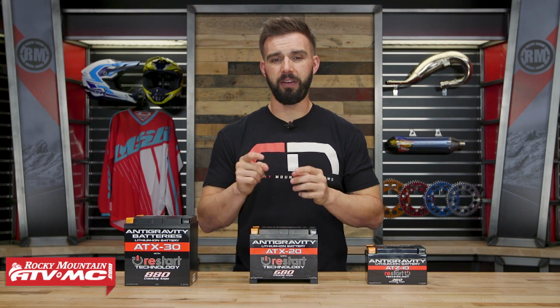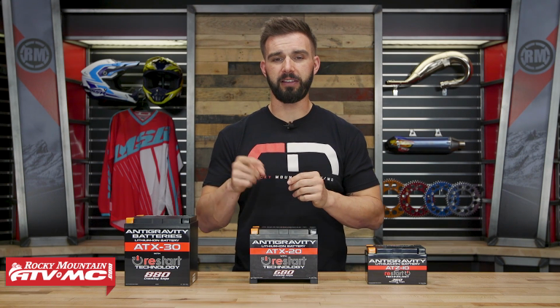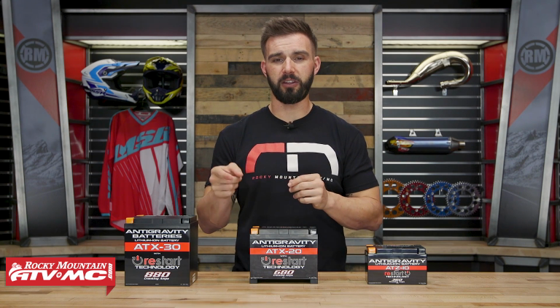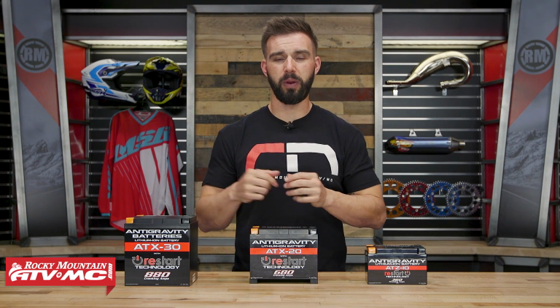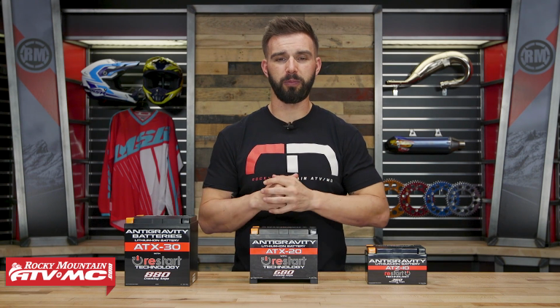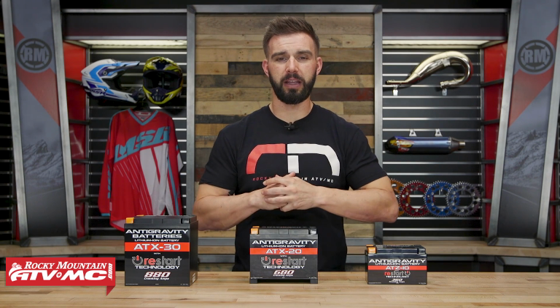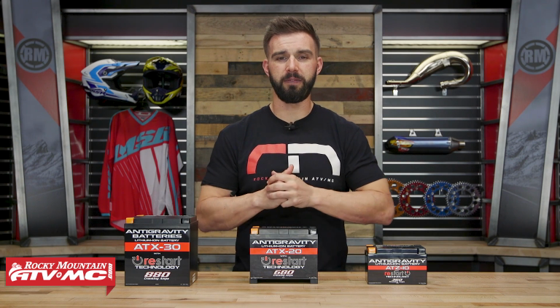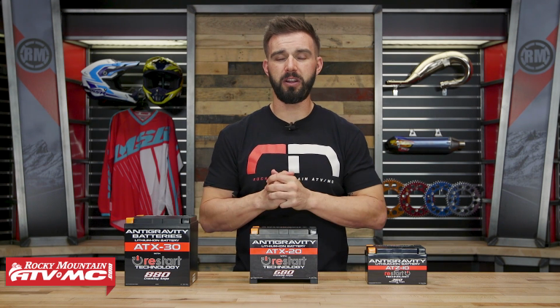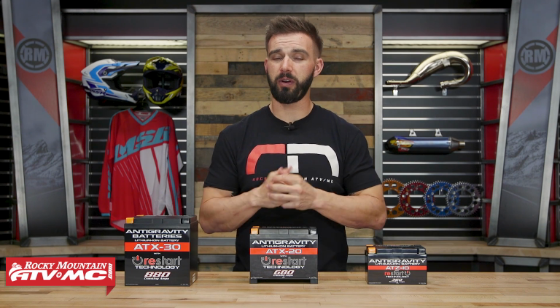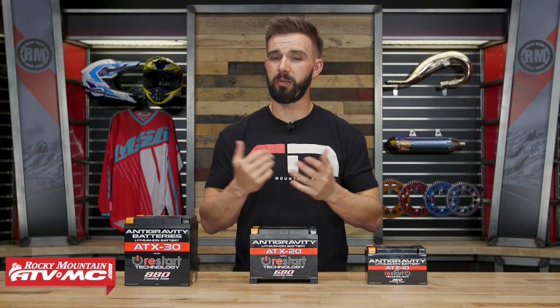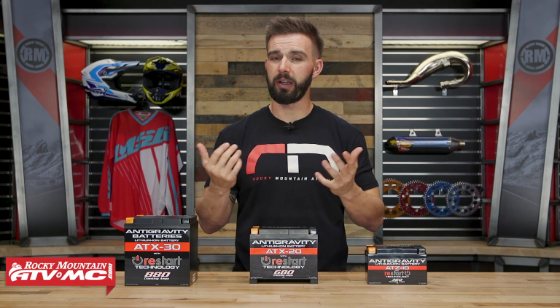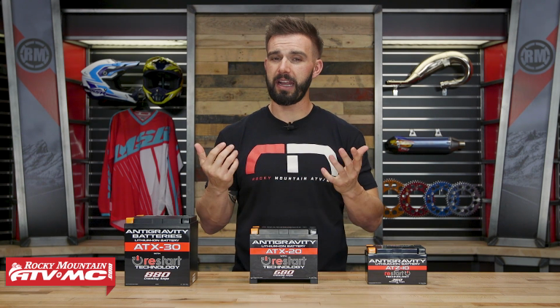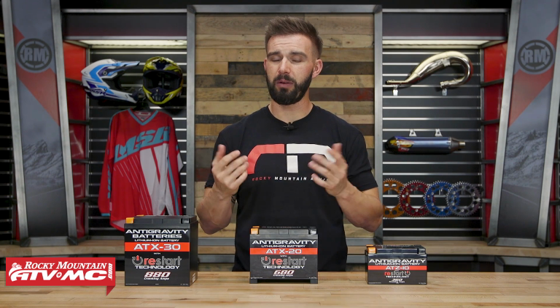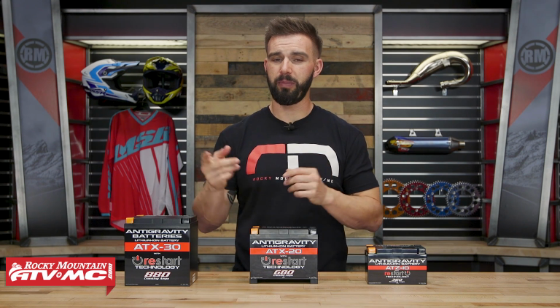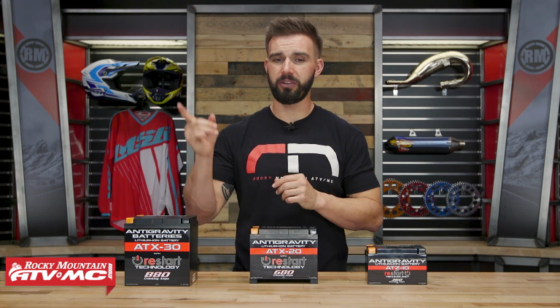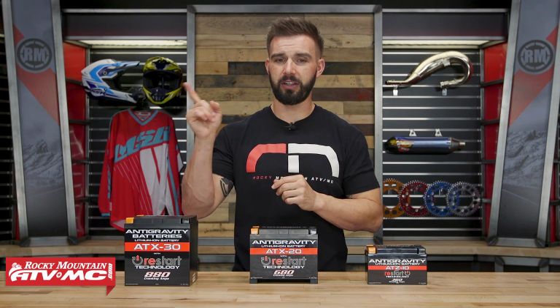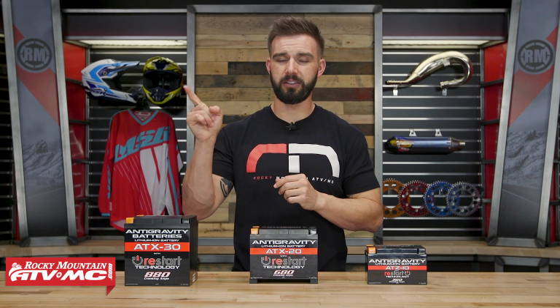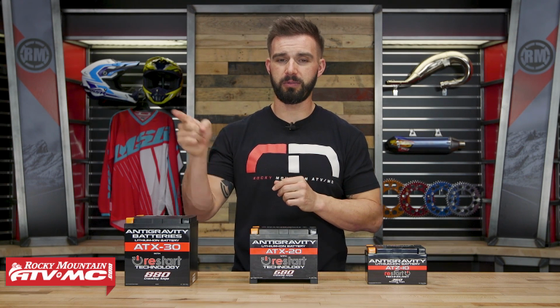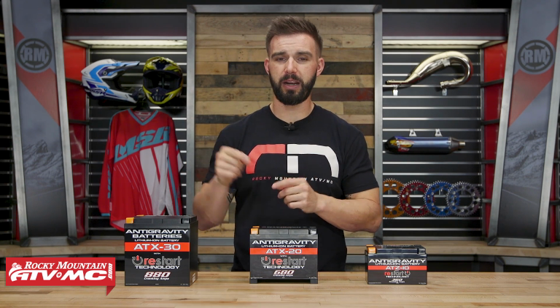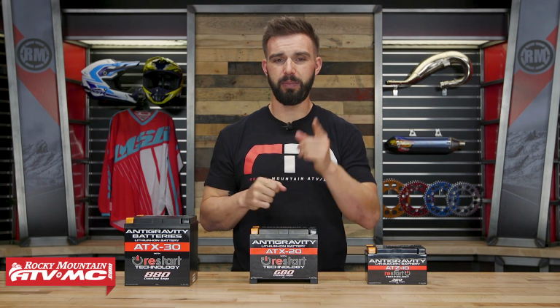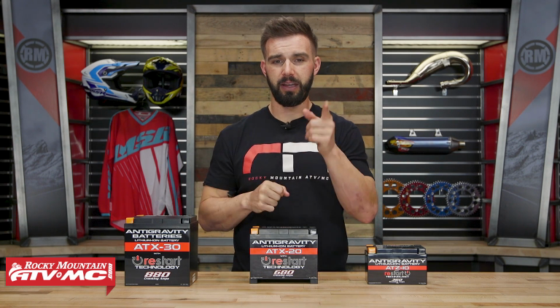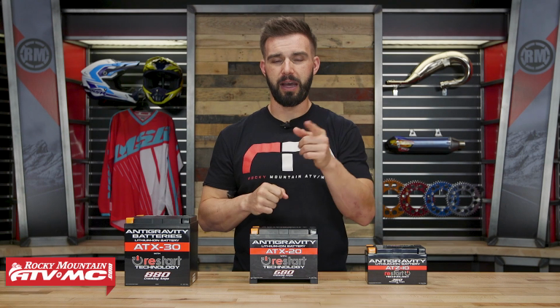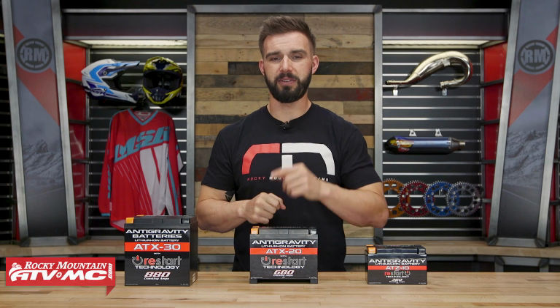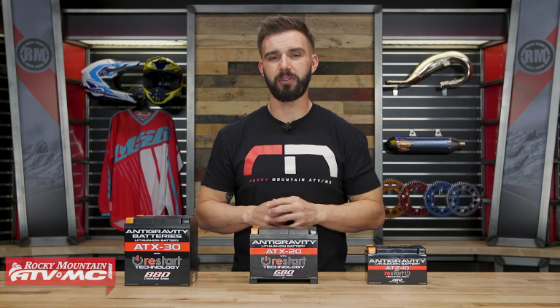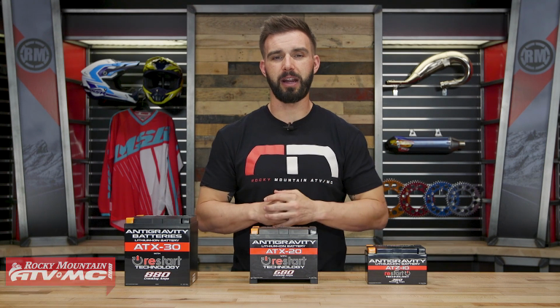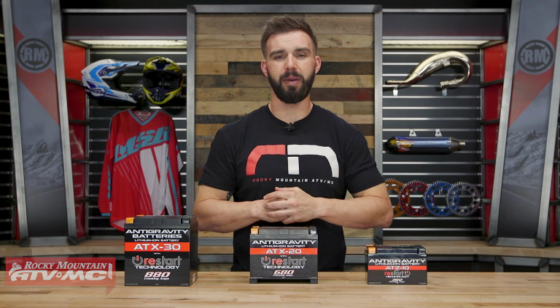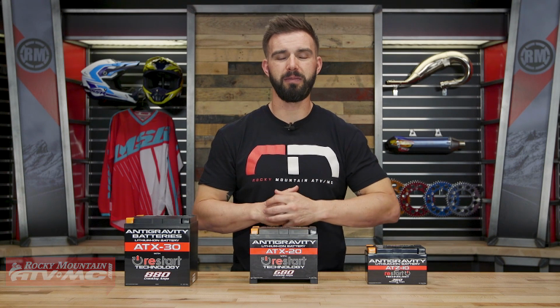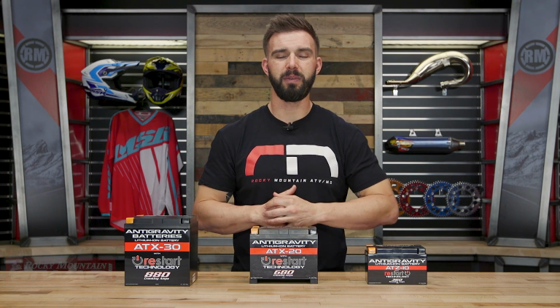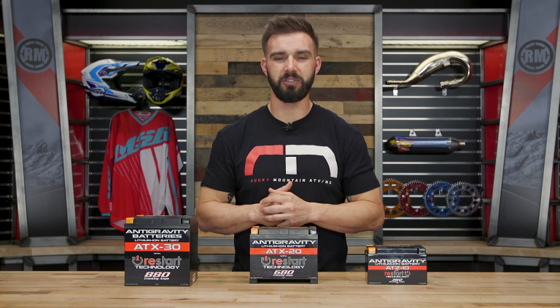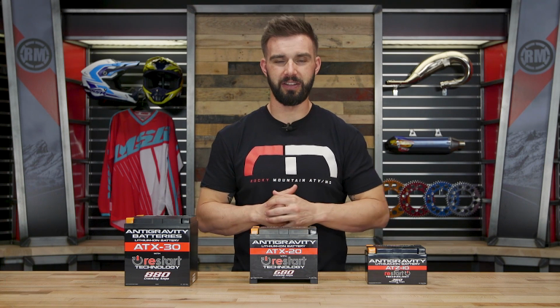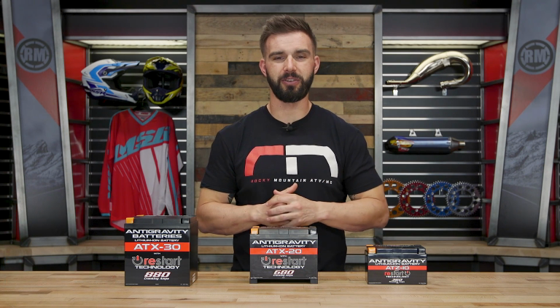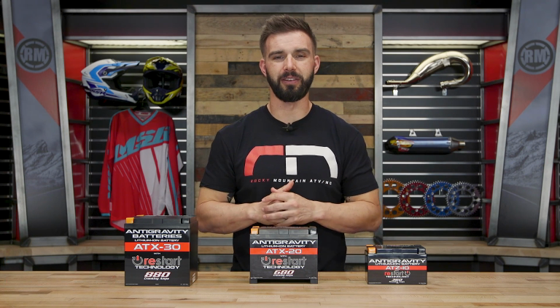If you guys like this product spotlight video and want to see more like it, make sure to click and subscribe. I'm Chase at Rocky Mountain and we'll see you on the trails.